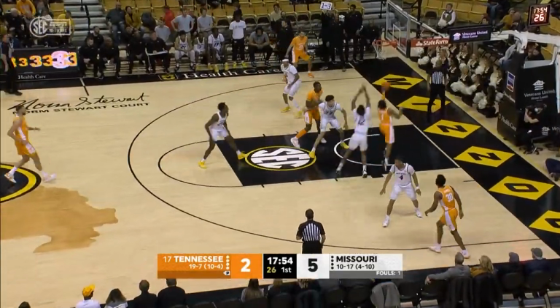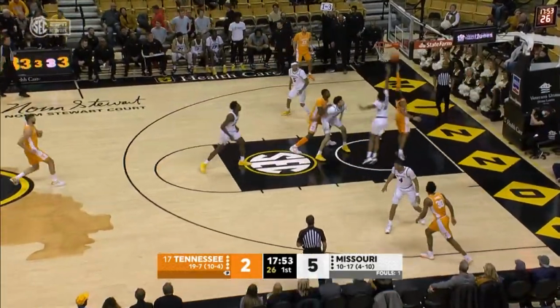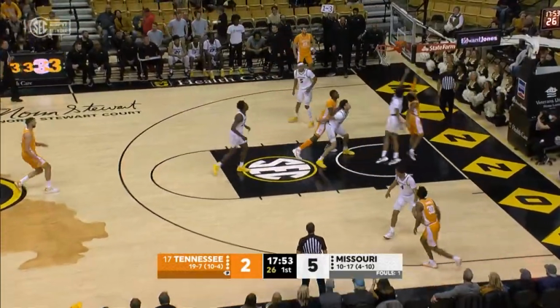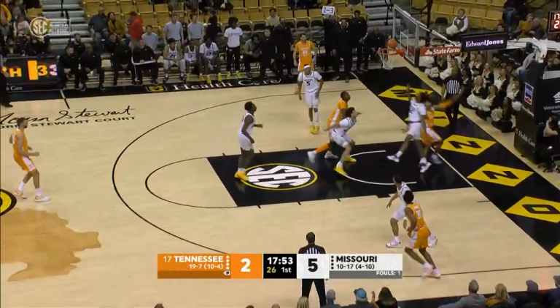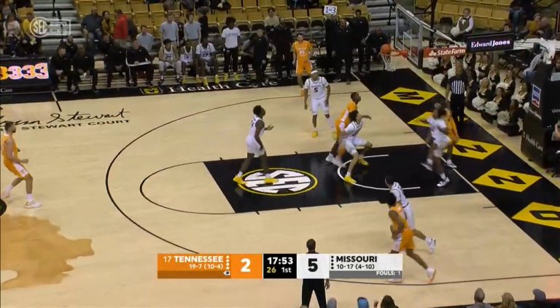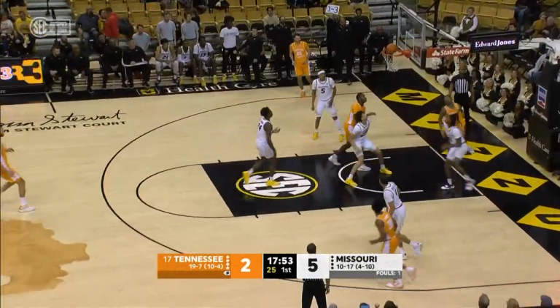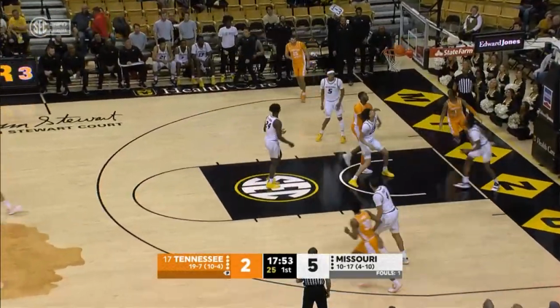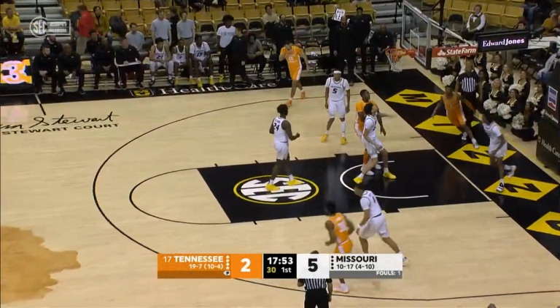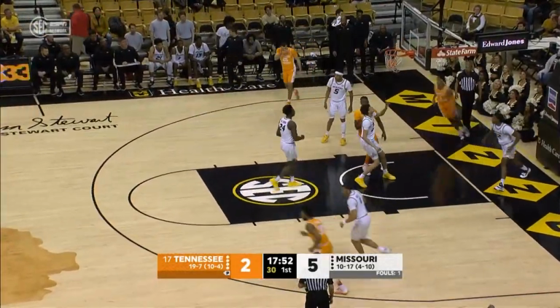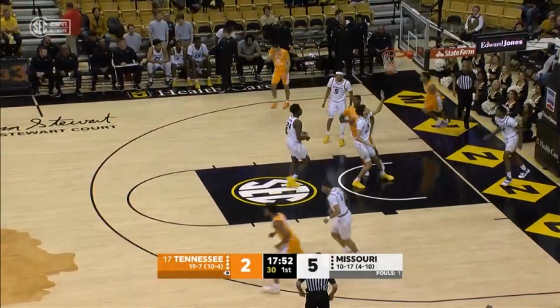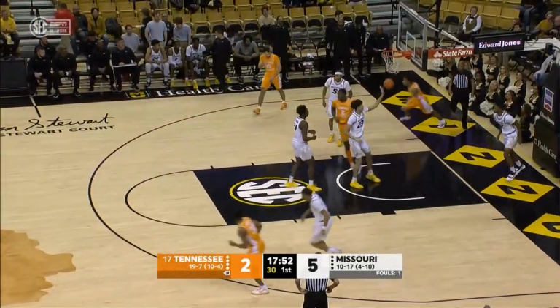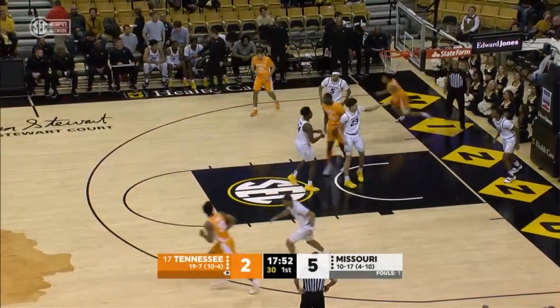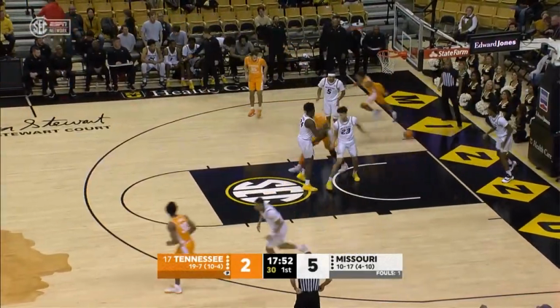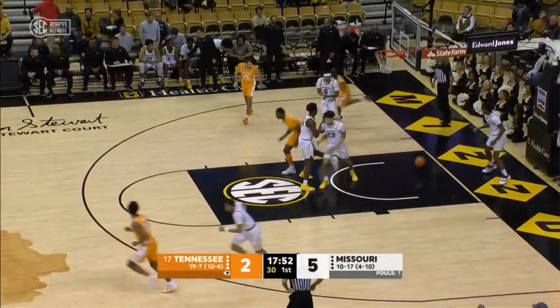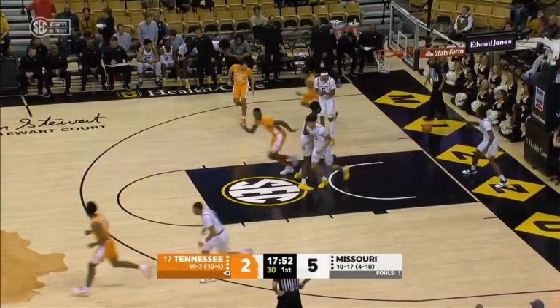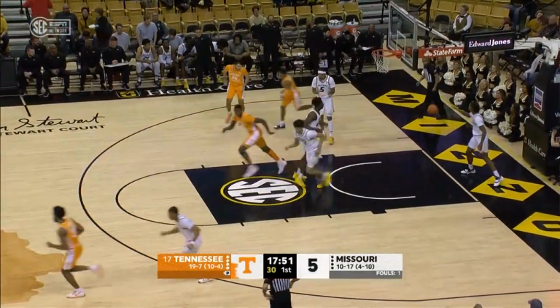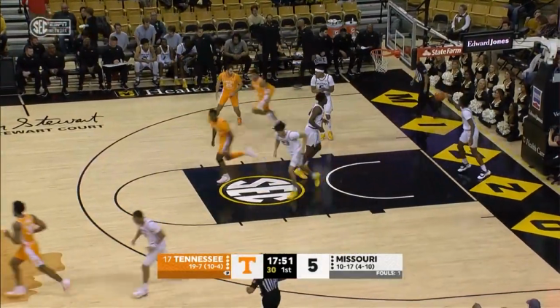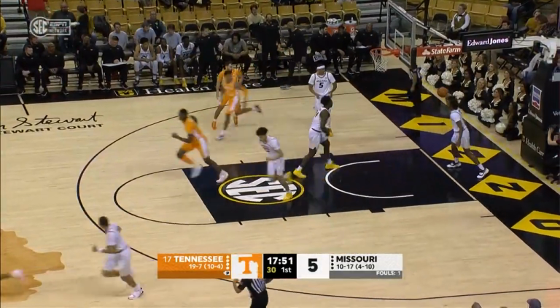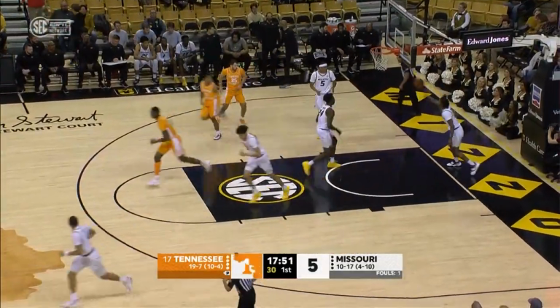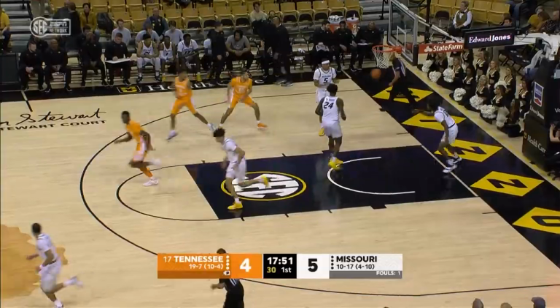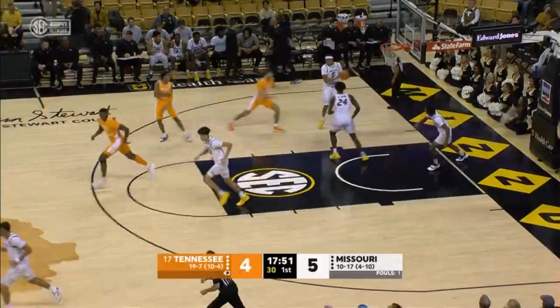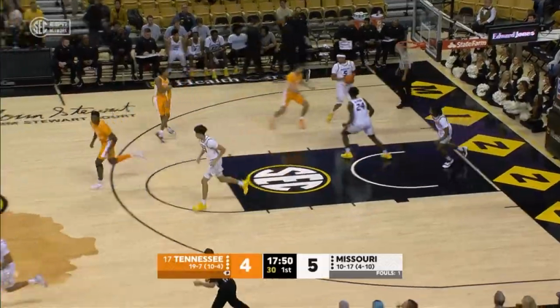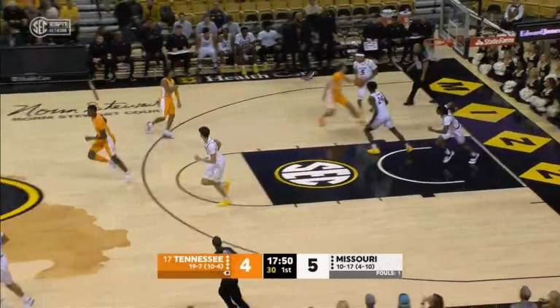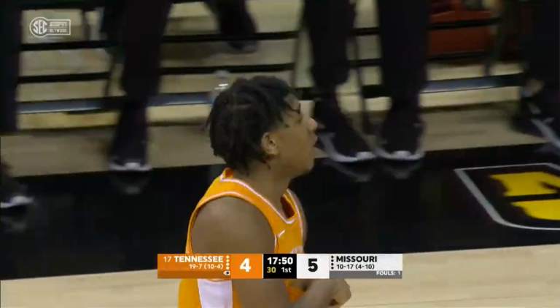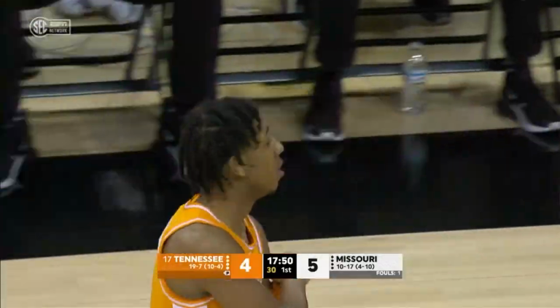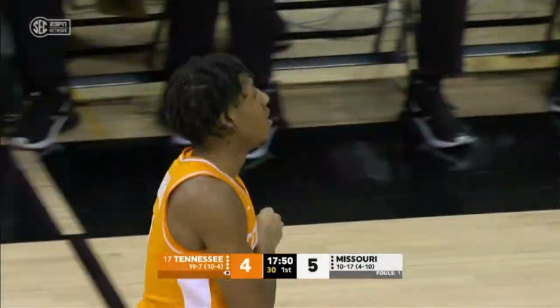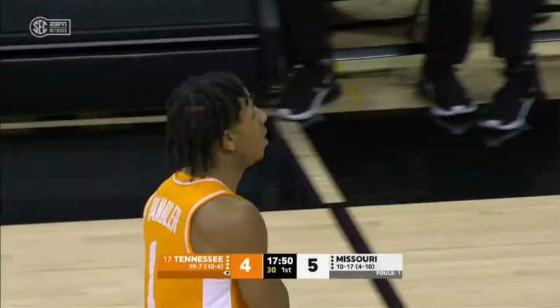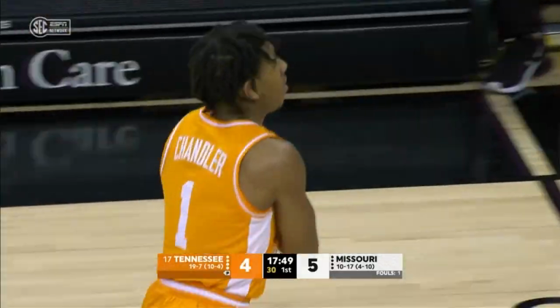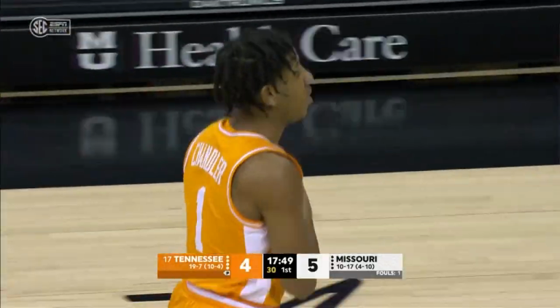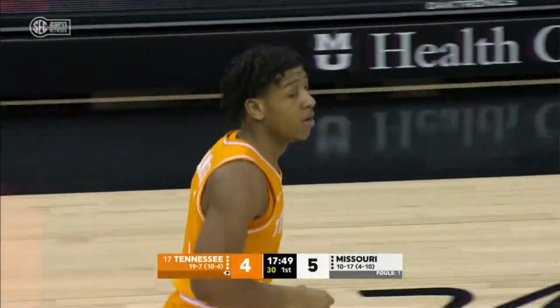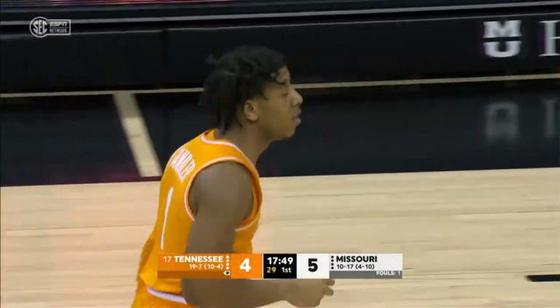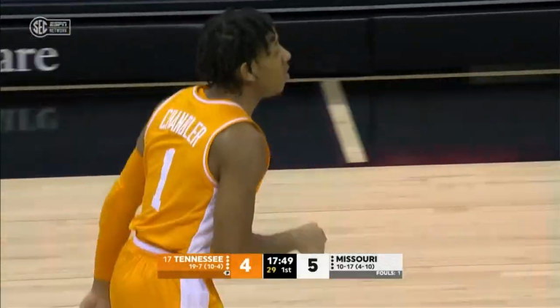Kennedy Chandler does a little sidestep and gets right around Gordon, takes it to the basket and scores.